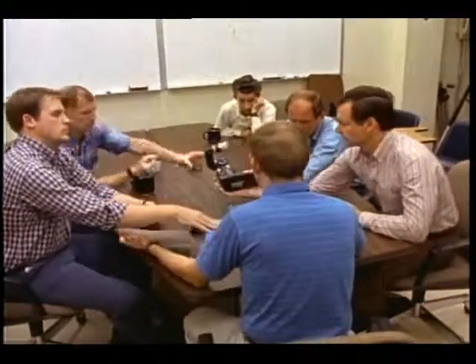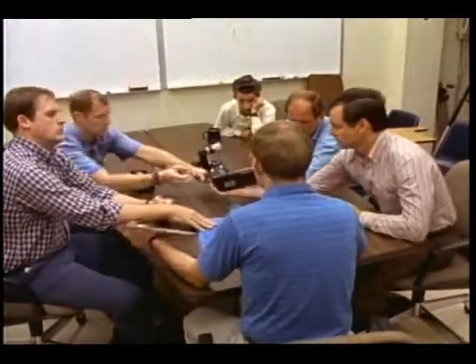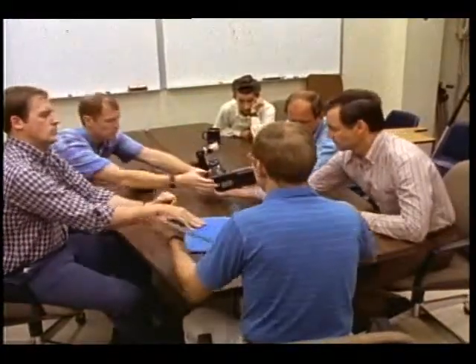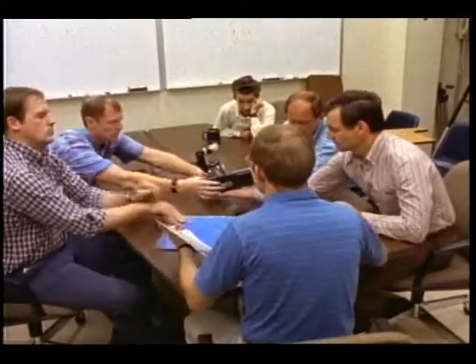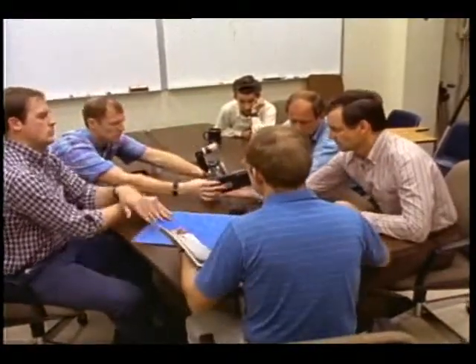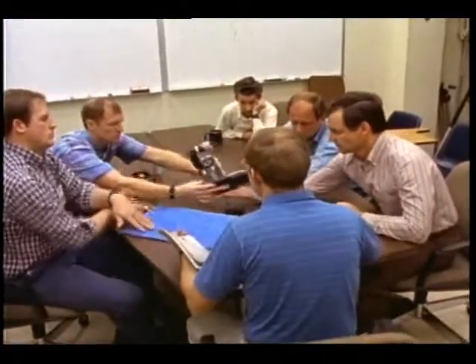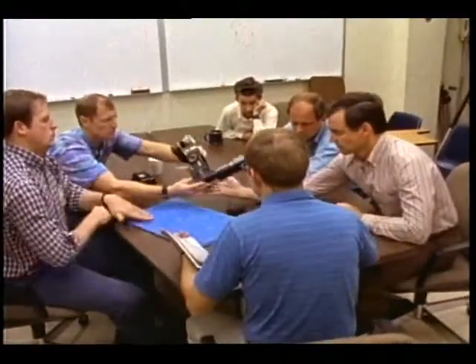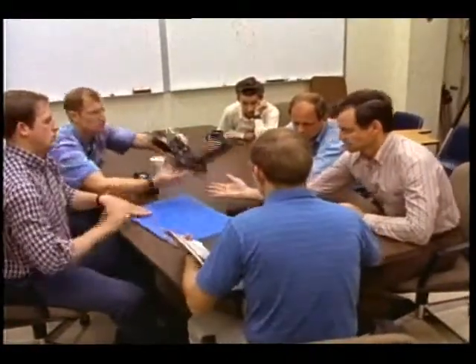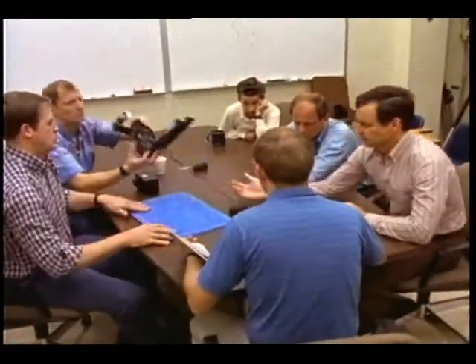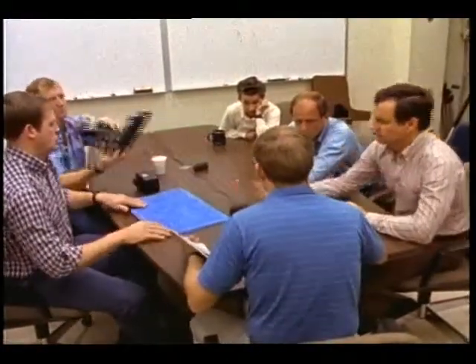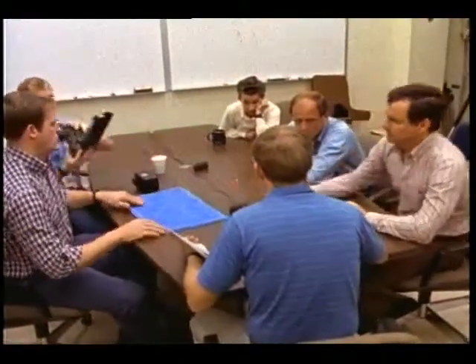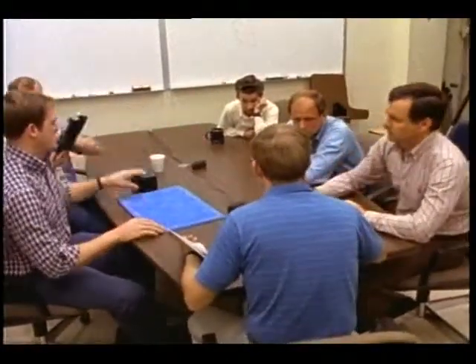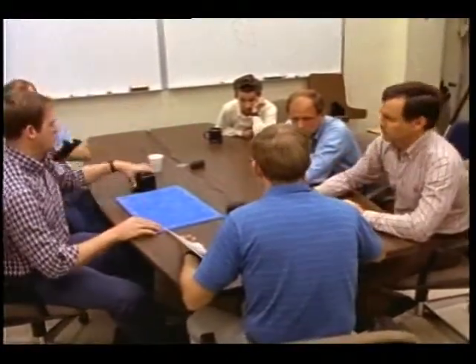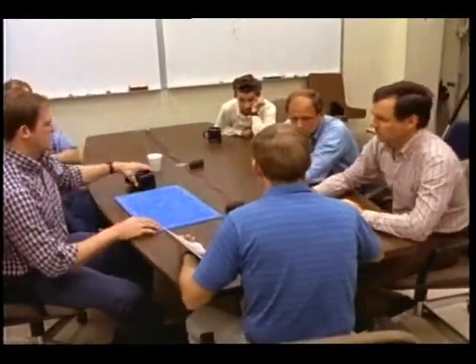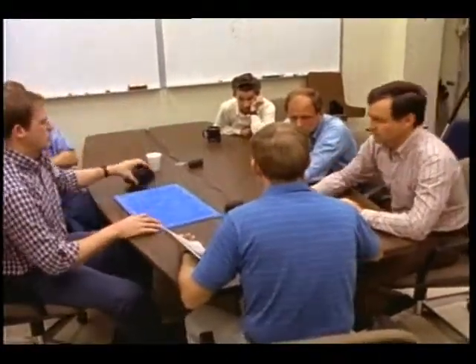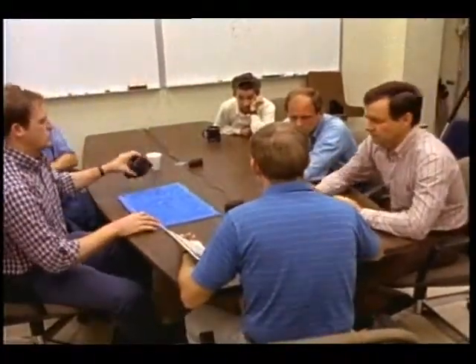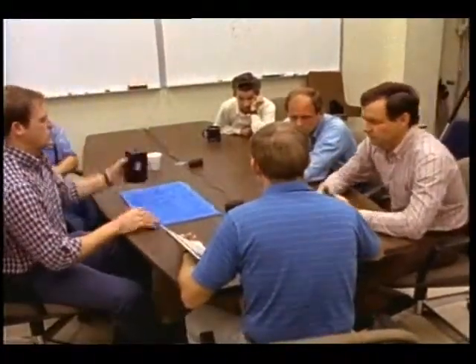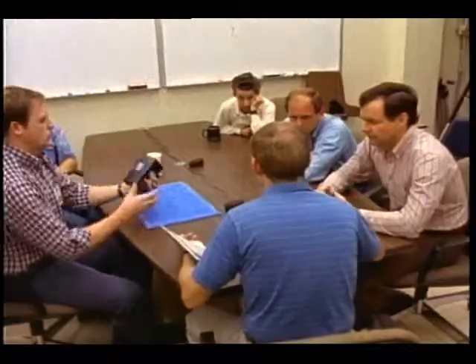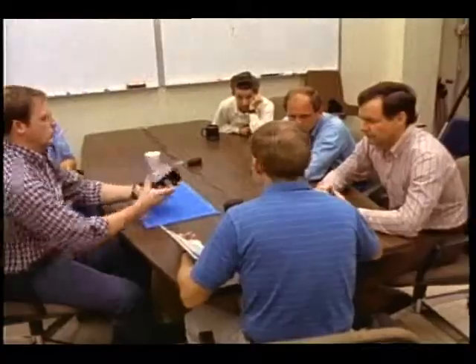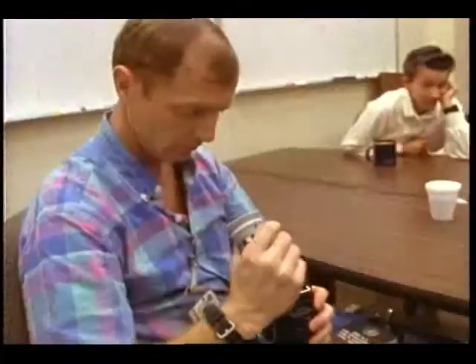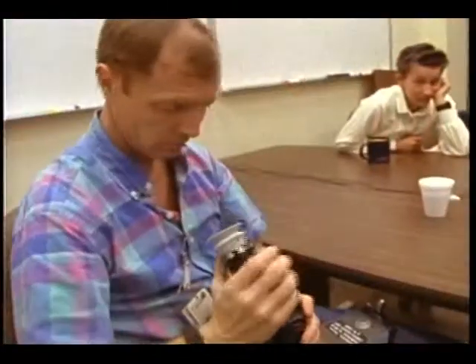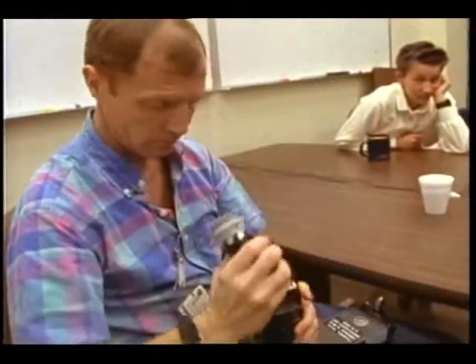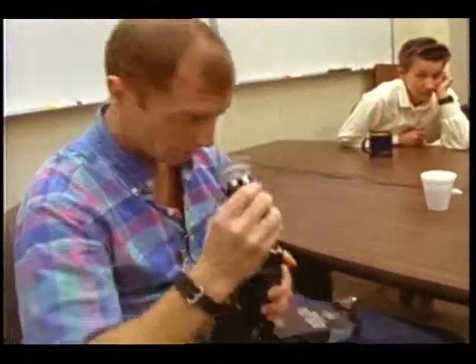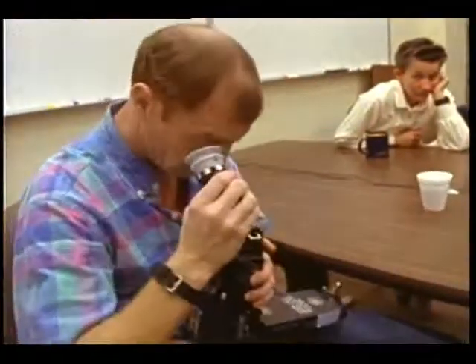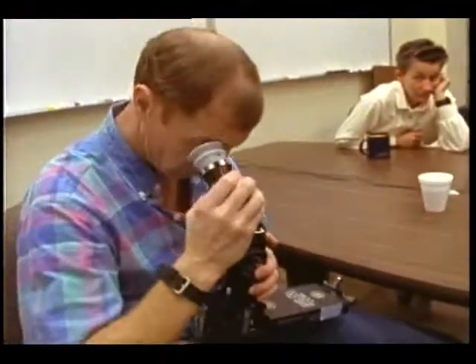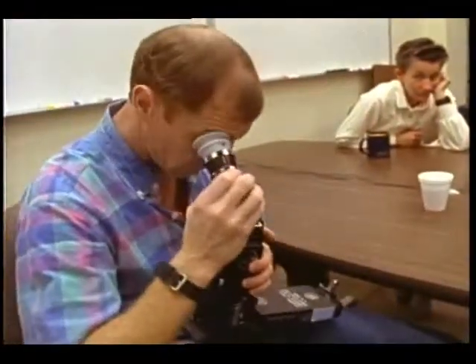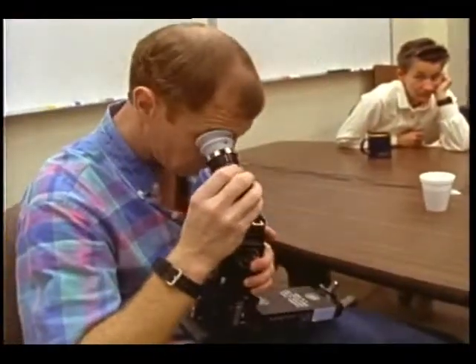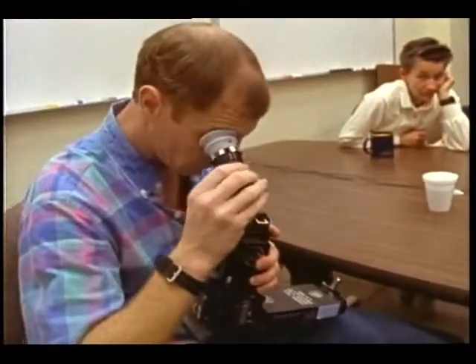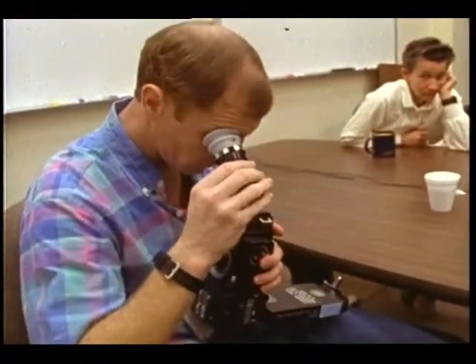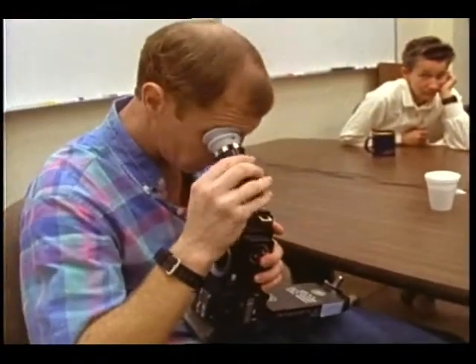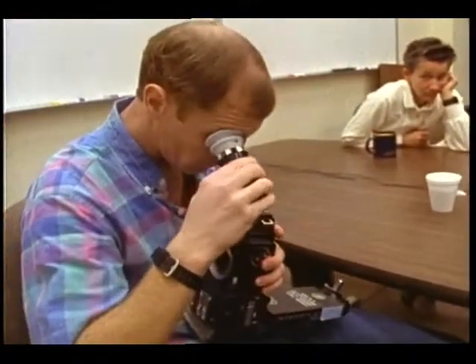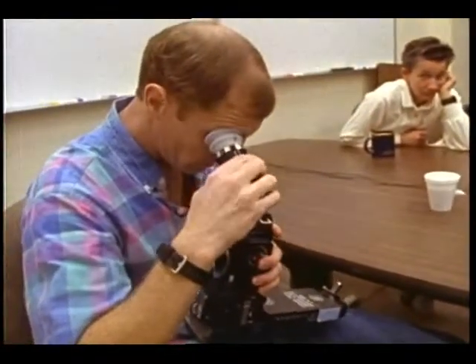We have definitely seen a difference when people don't focus it. Any imperfections are greatly magnified.